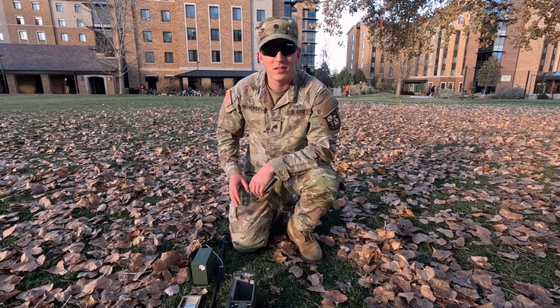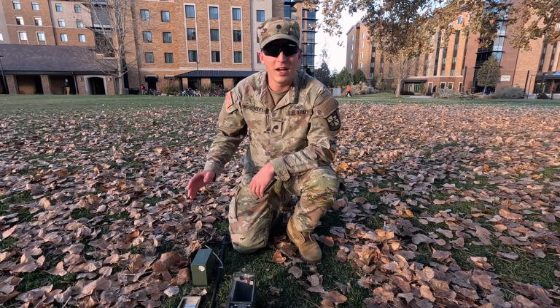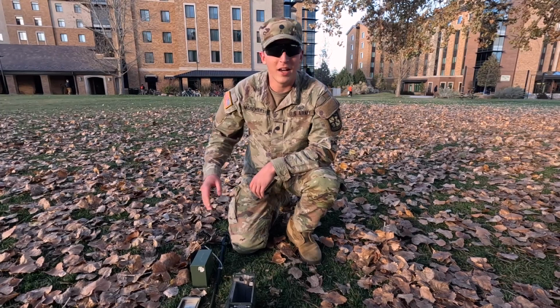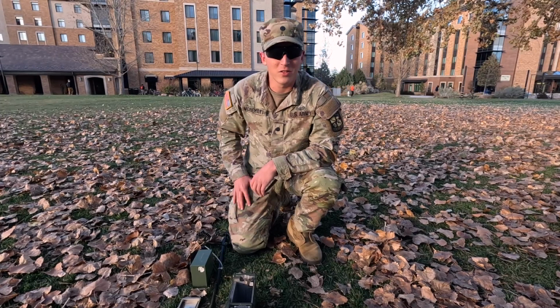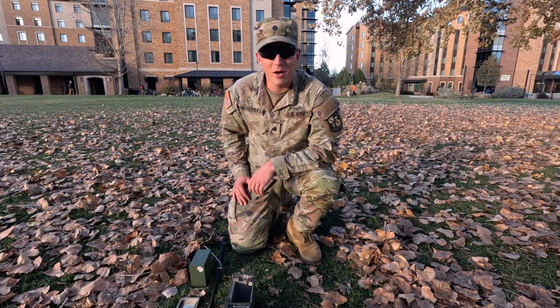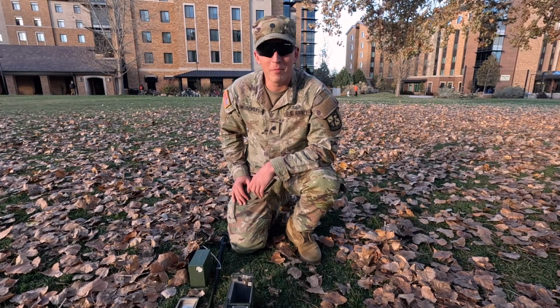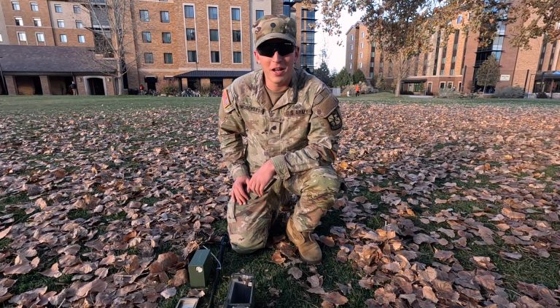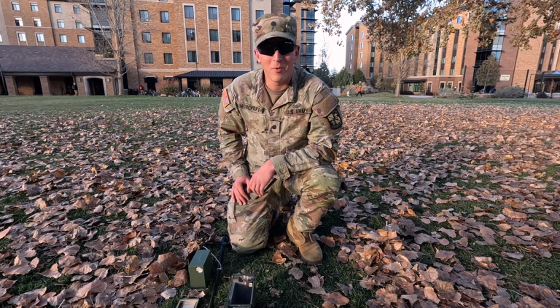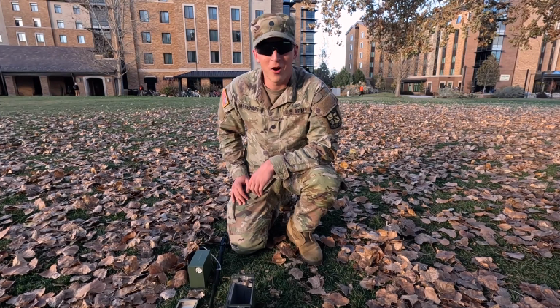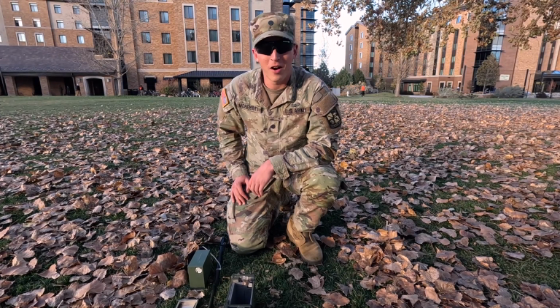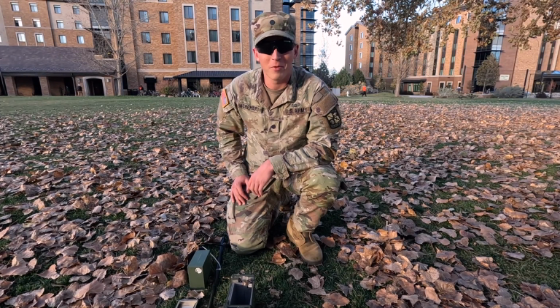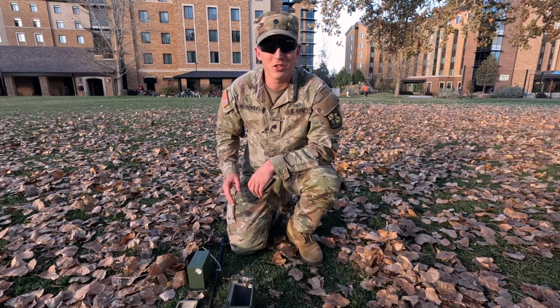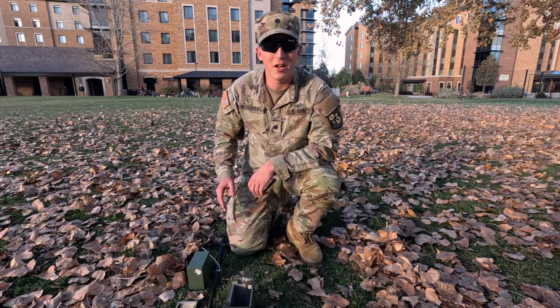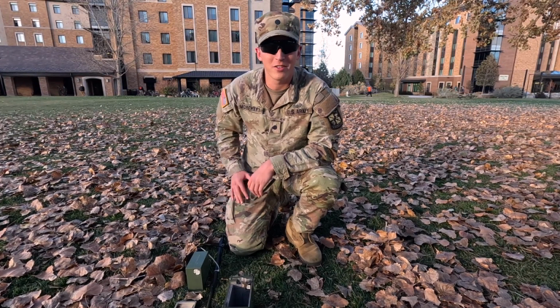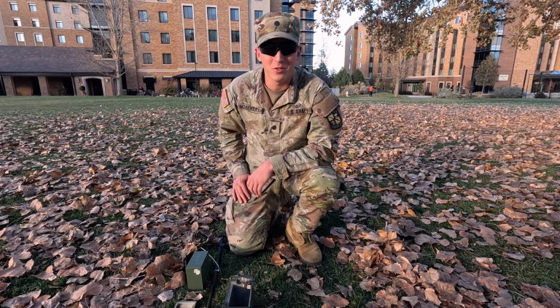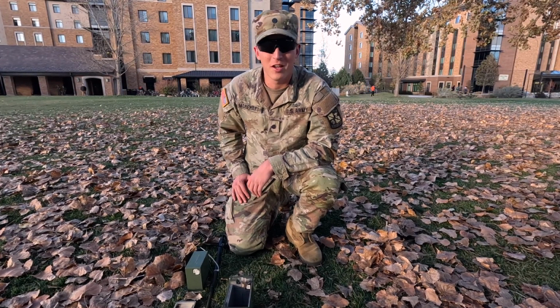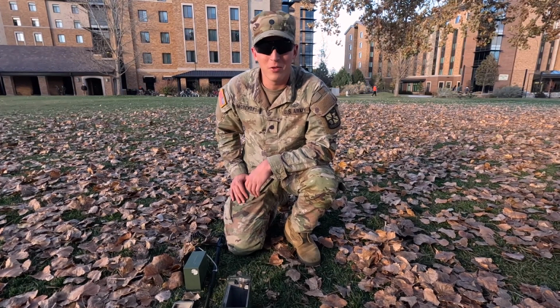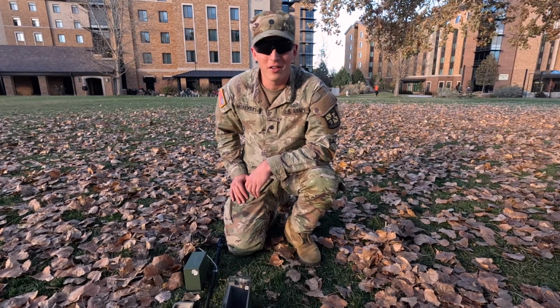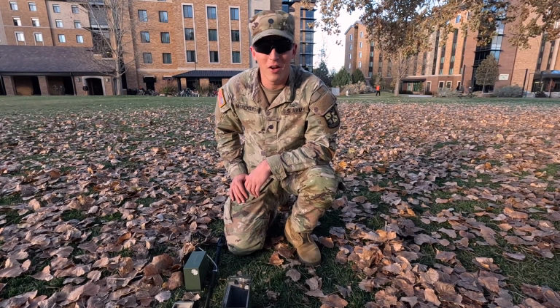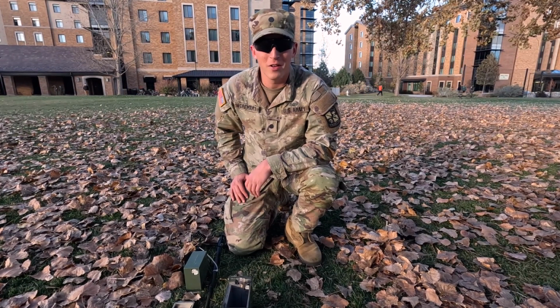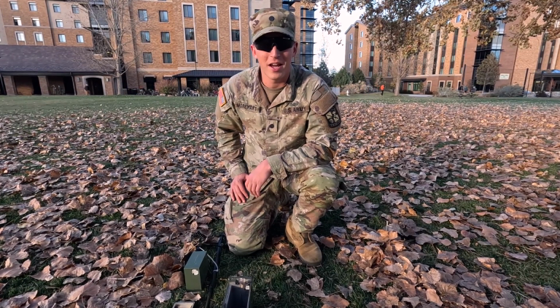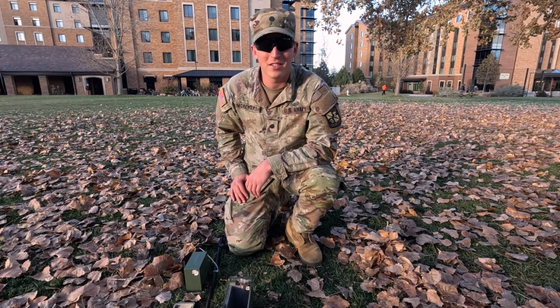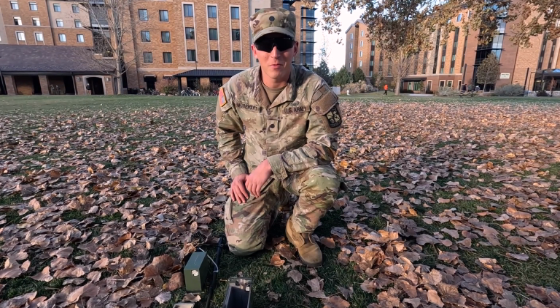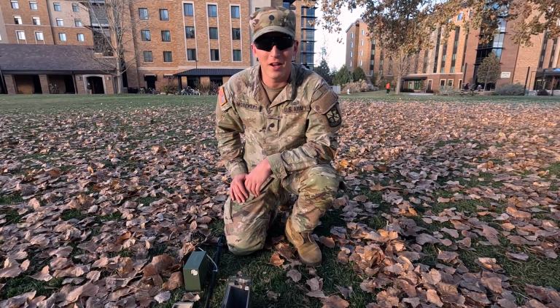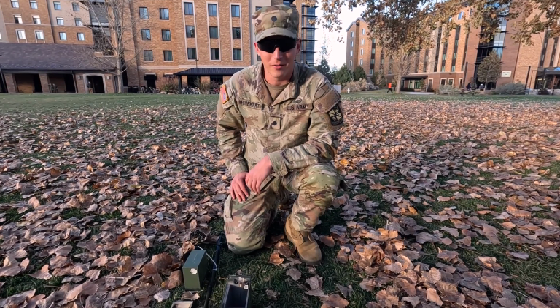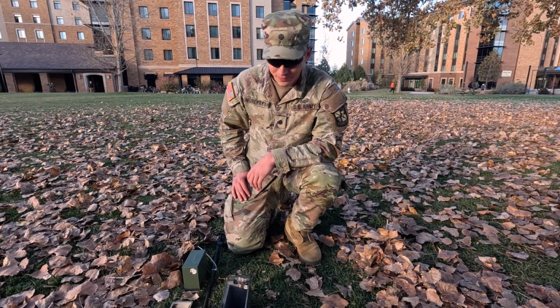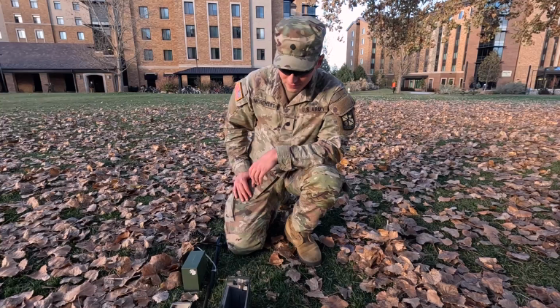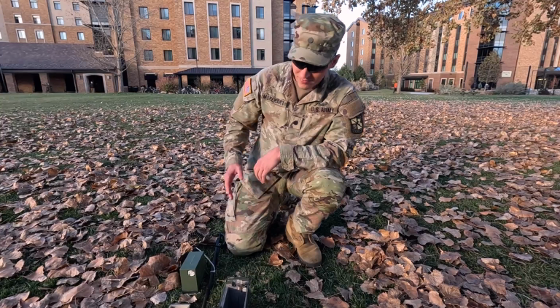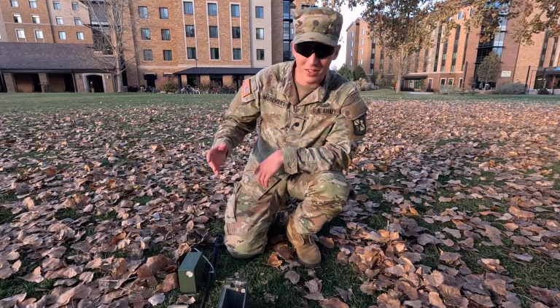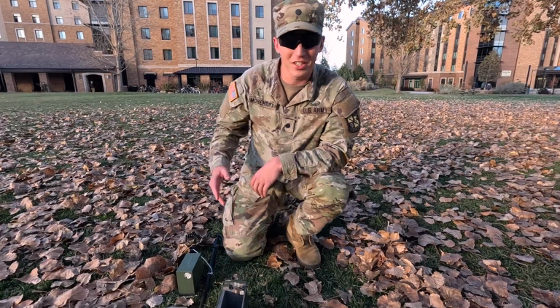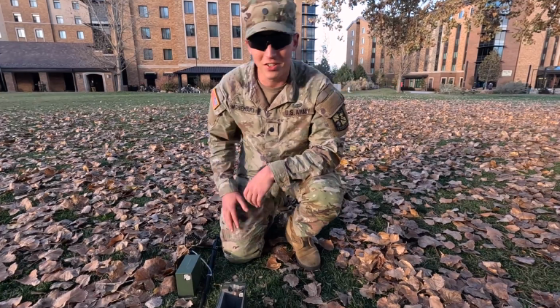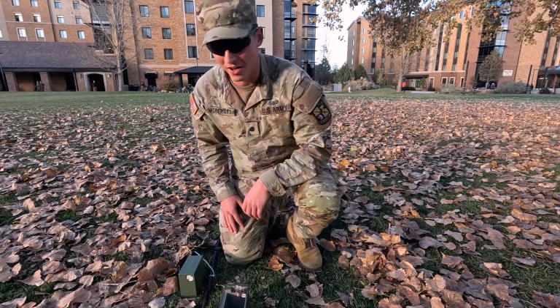Hey guys, what's up? I'm Cadet Morehart. I'm going to show you guys how to assemble and load an ASIP radio. Let's get started.